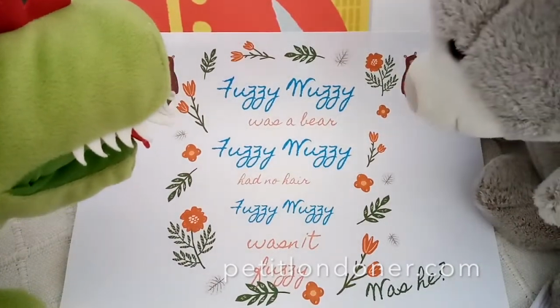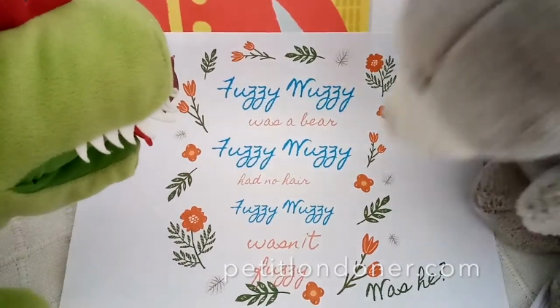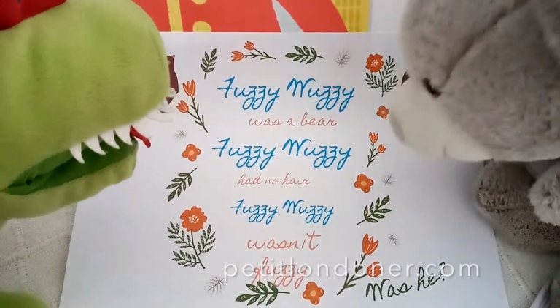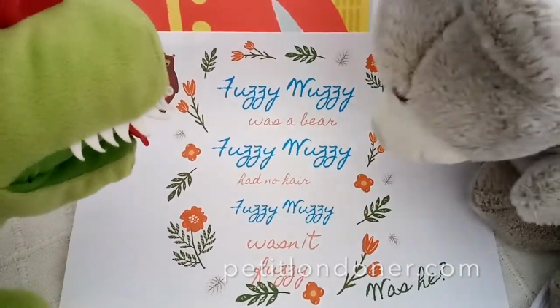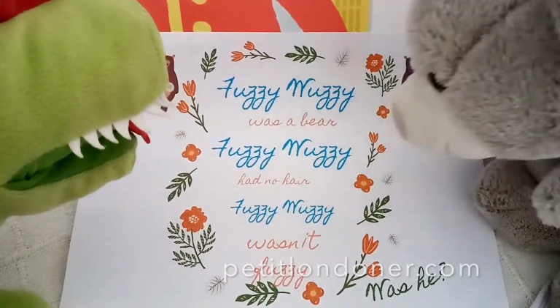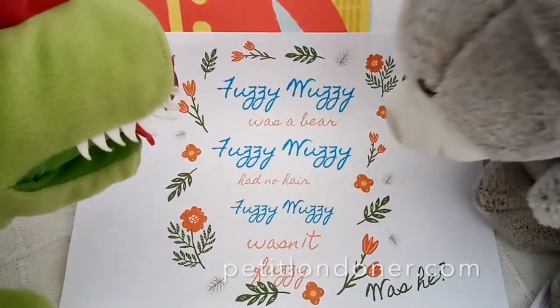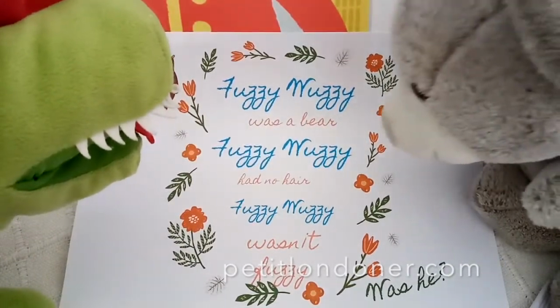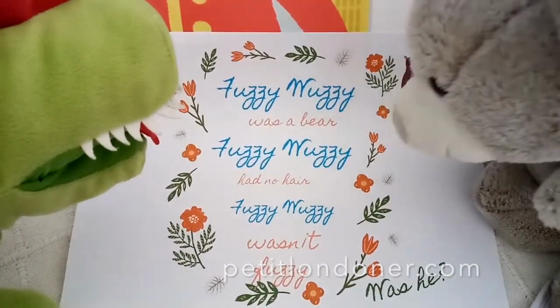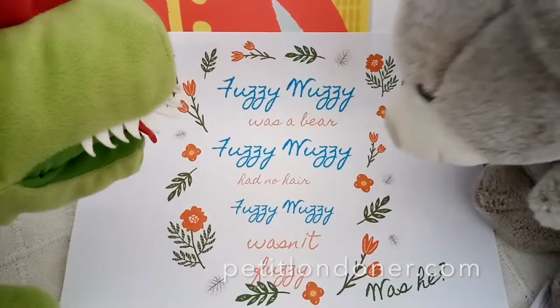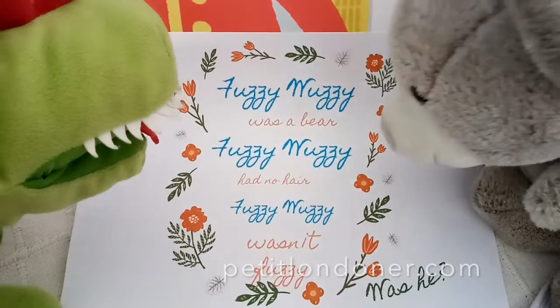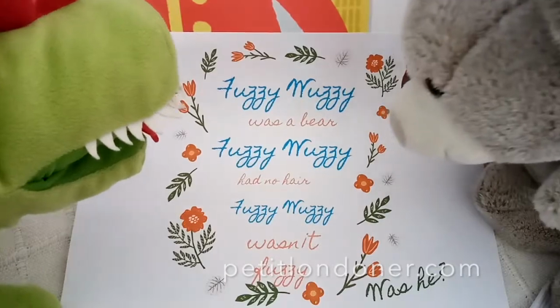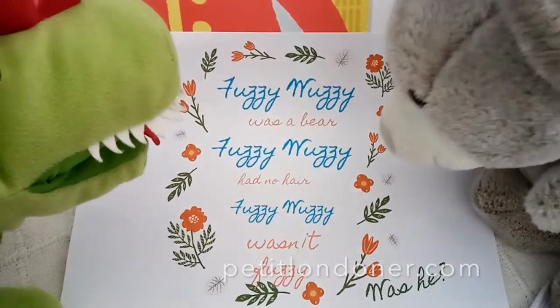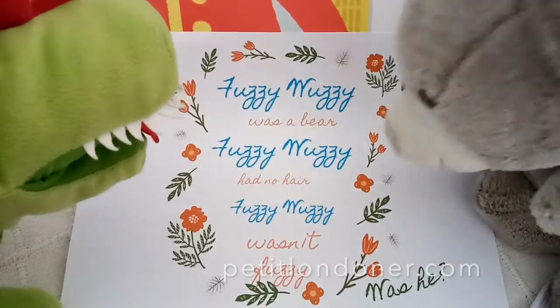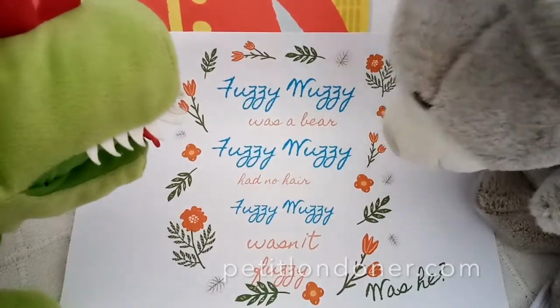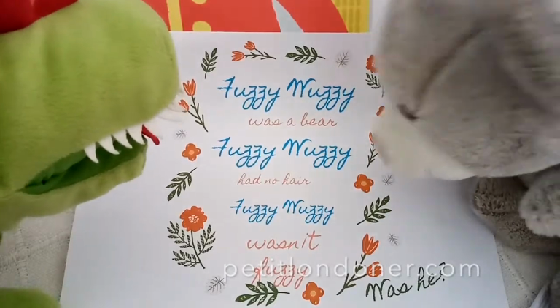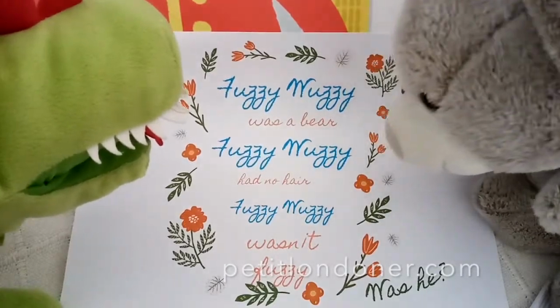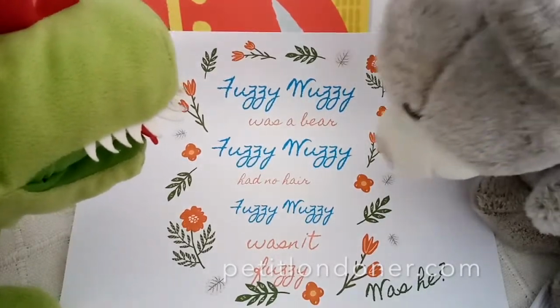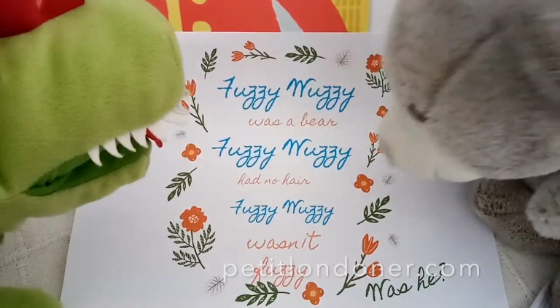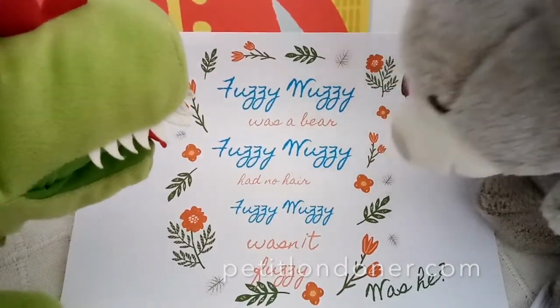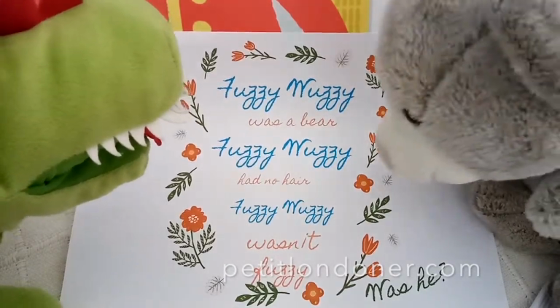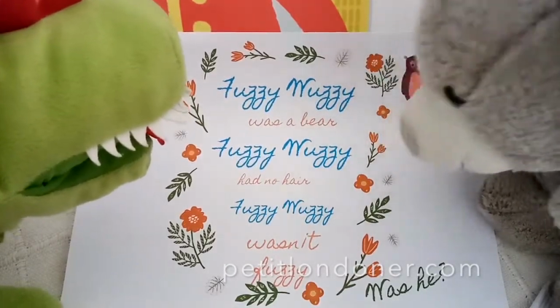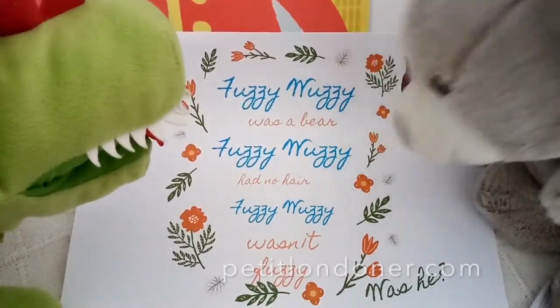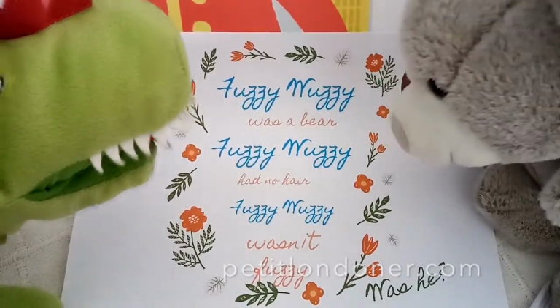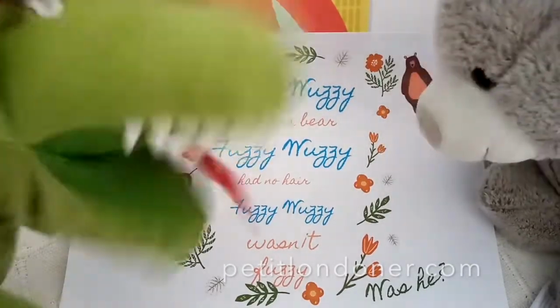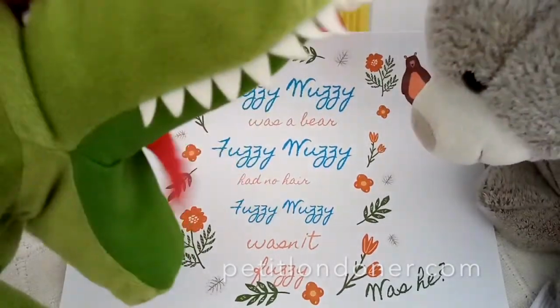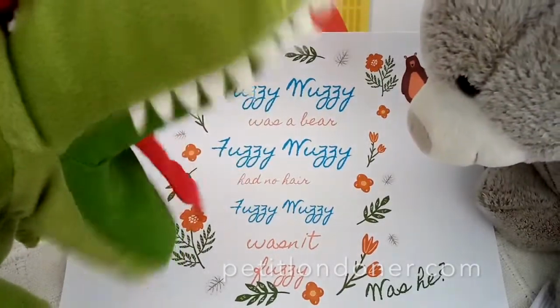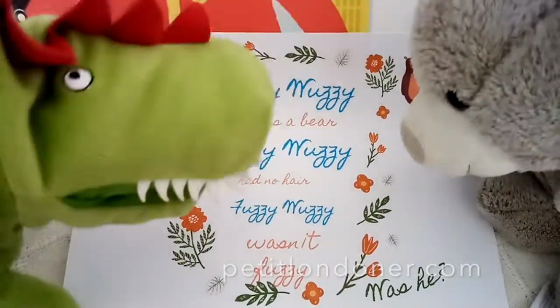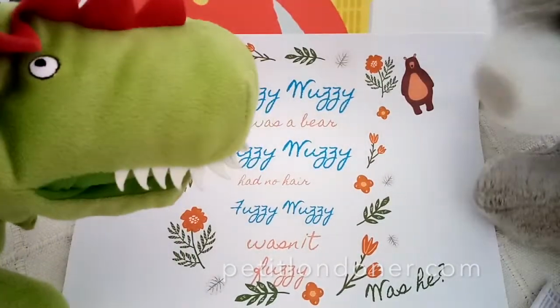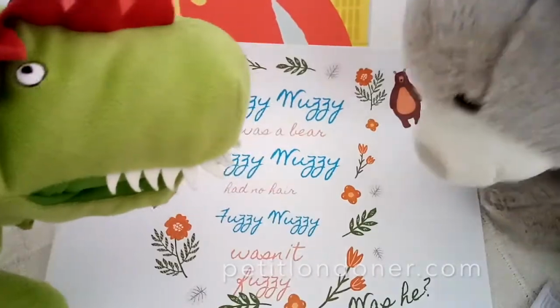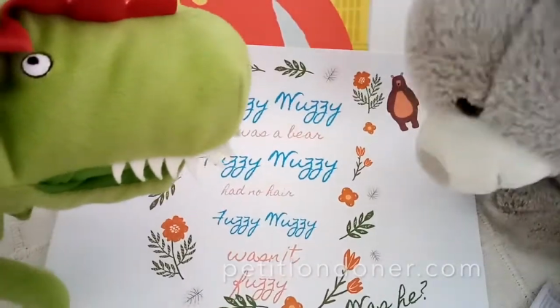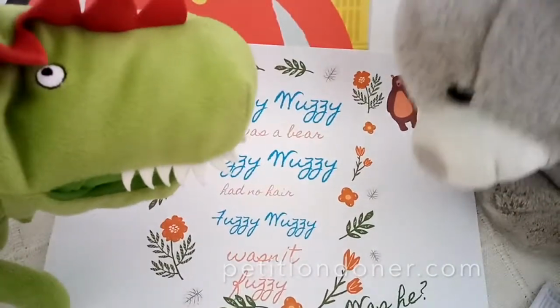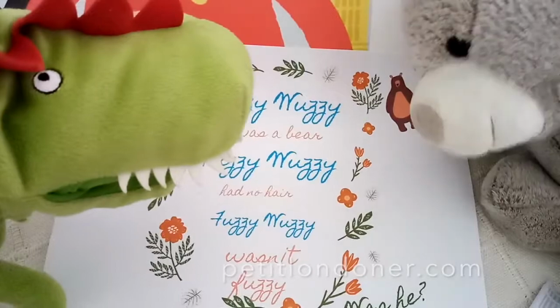Fuzzy Wuzzy was a bear, Fuzzy Wuzzy had no hair, Fuzzy Wuzzy wasn't fuzzy, was he? Yes! You did it! Yay!